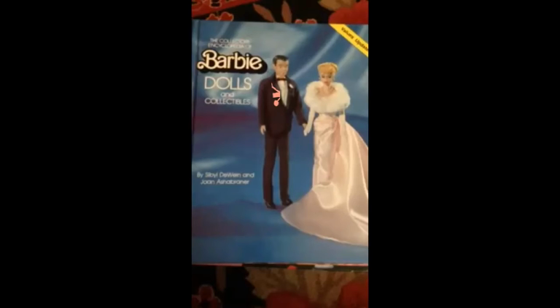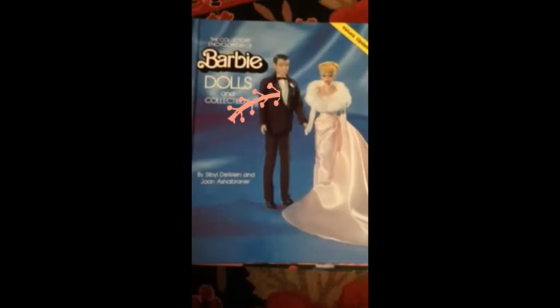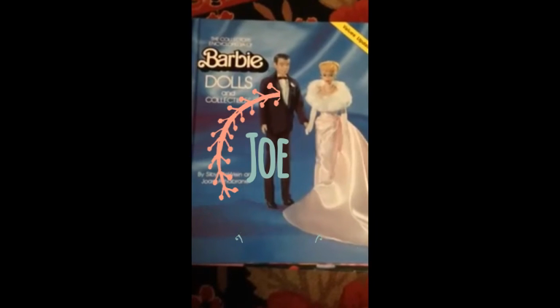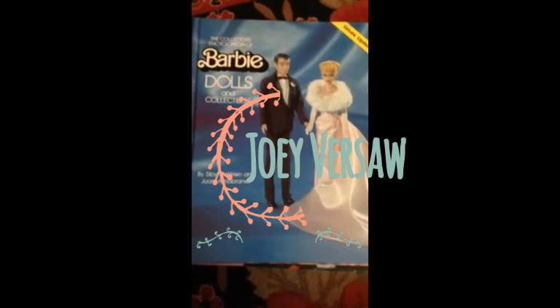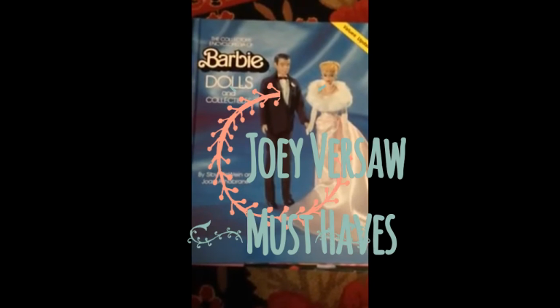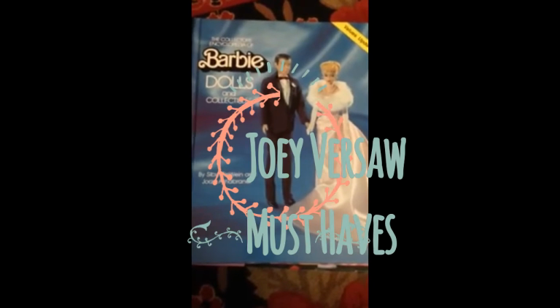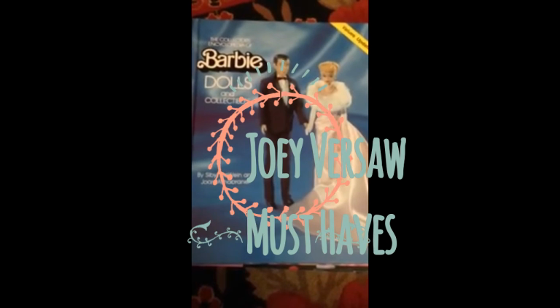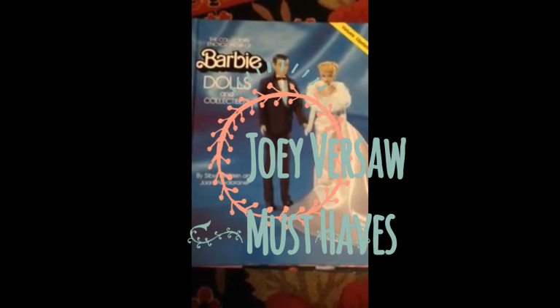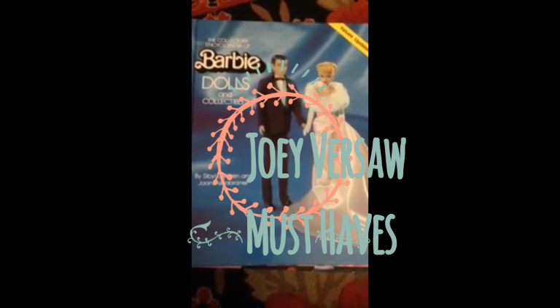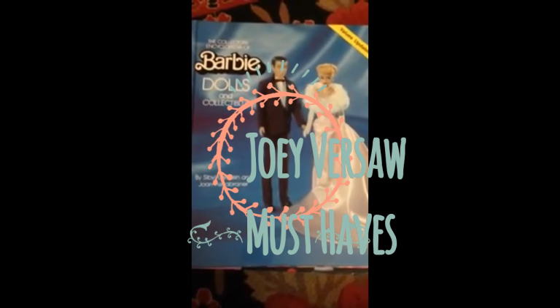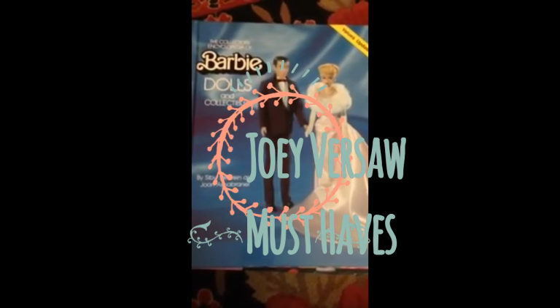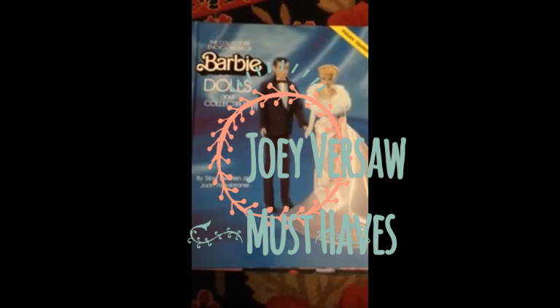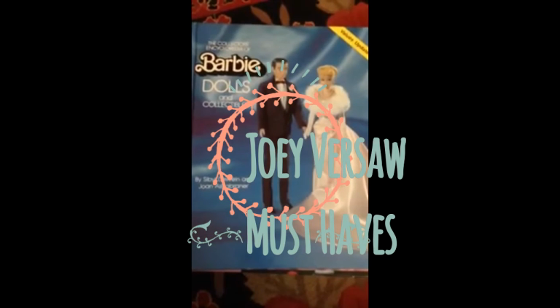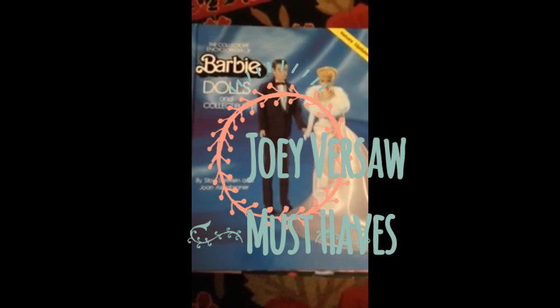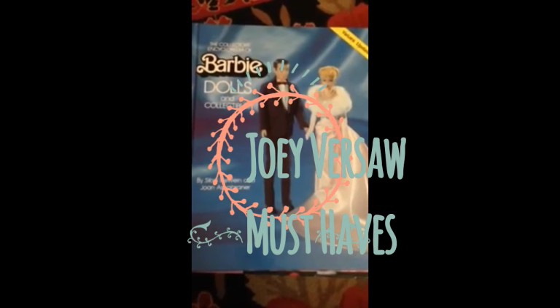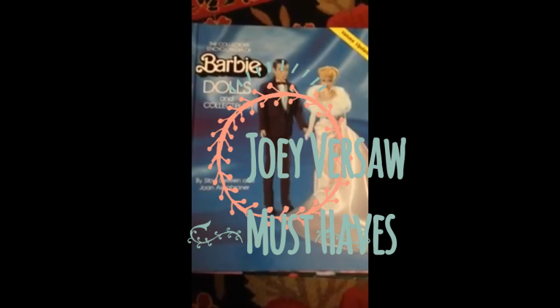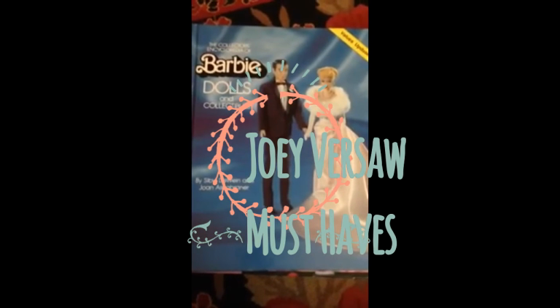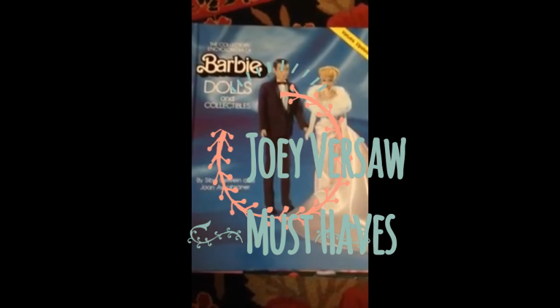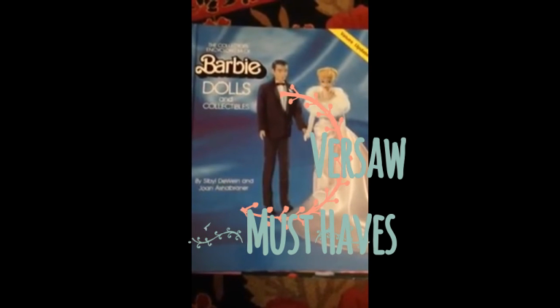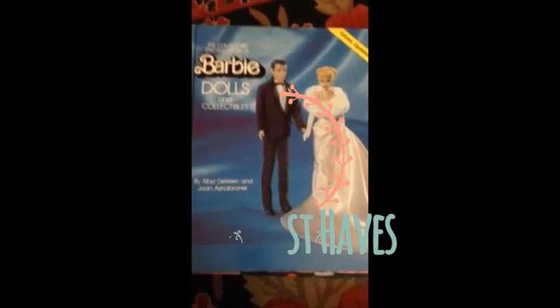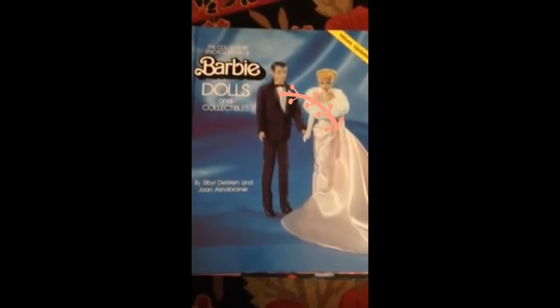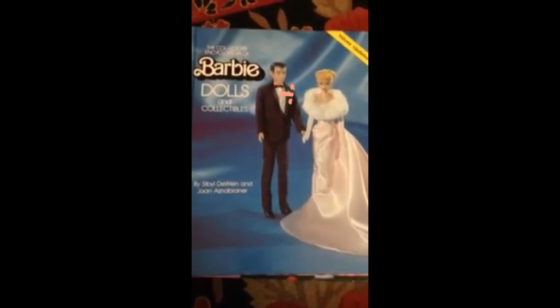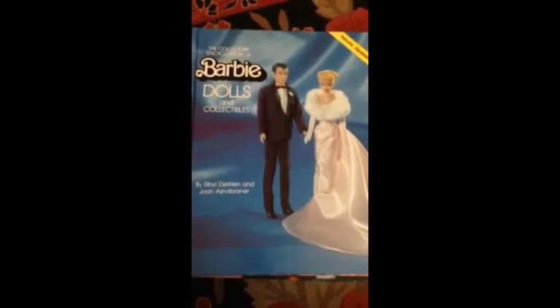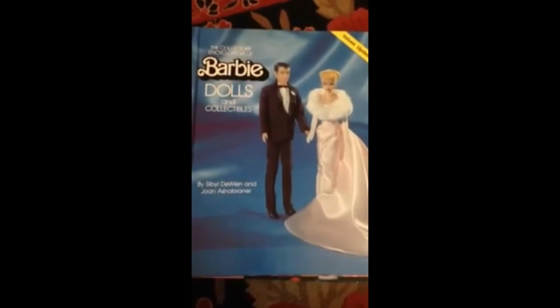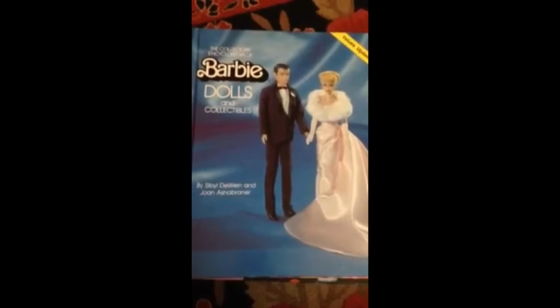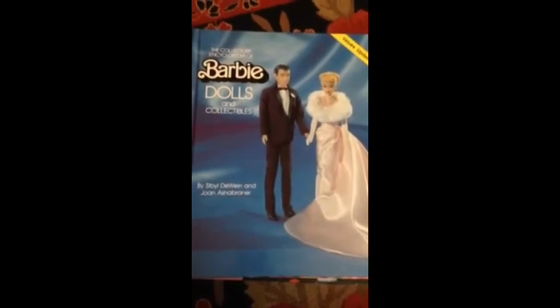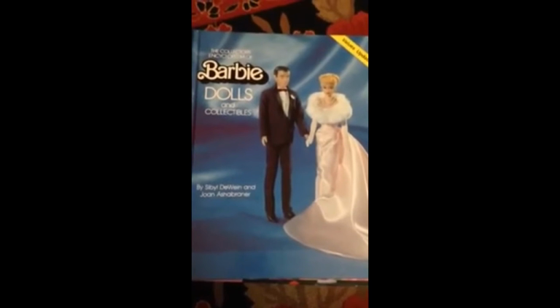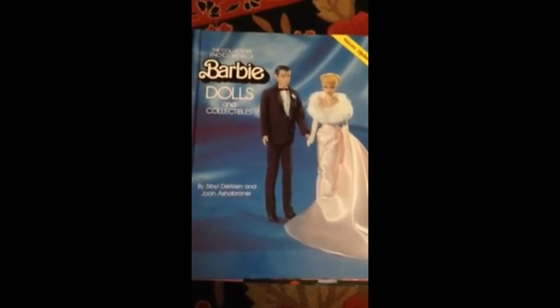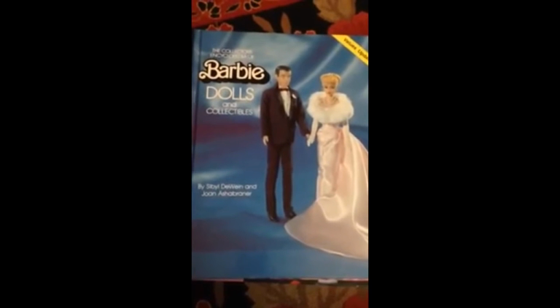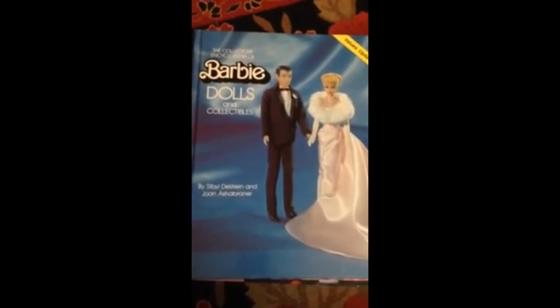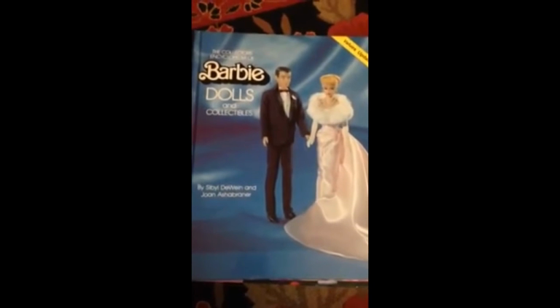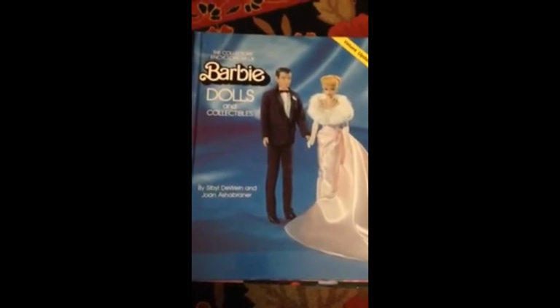Hey guys, Joey here again. I bet you thought you heard the last of me. Well, I'm here, I'm back.